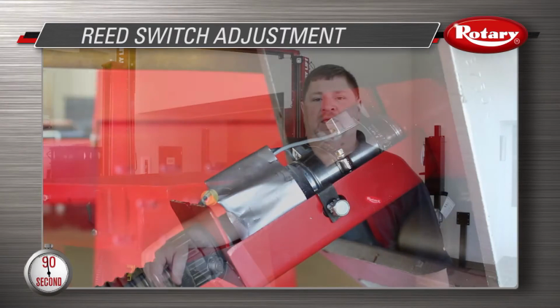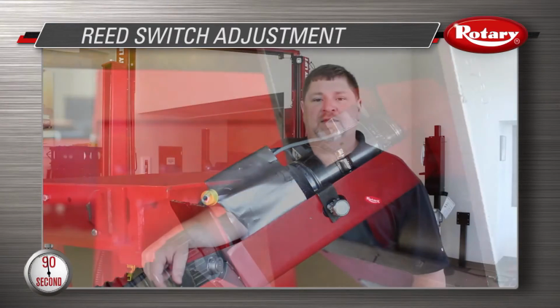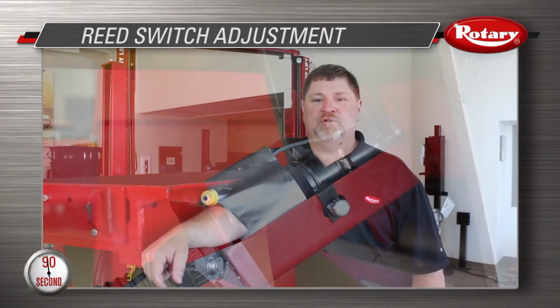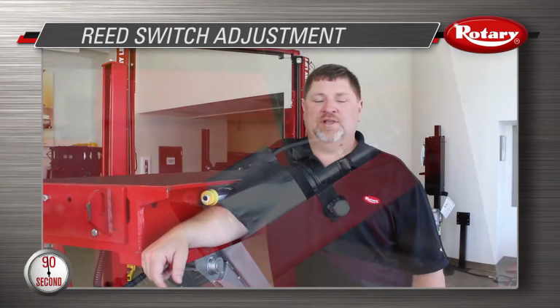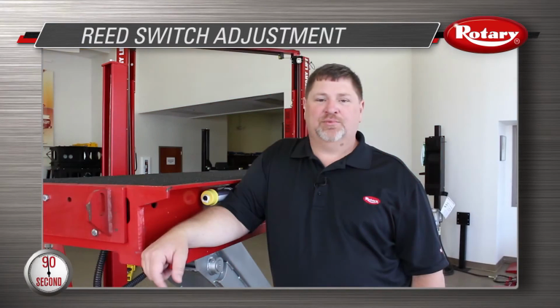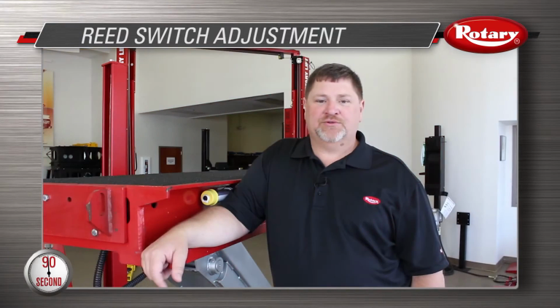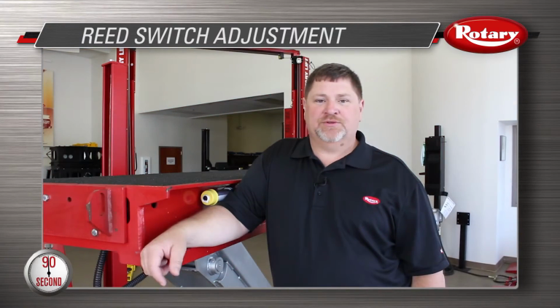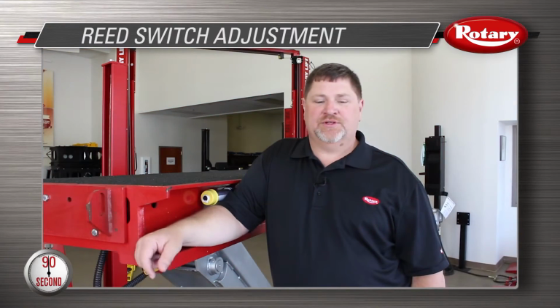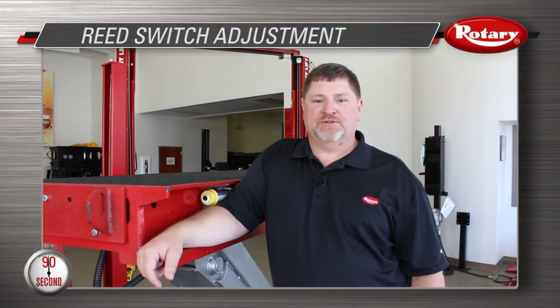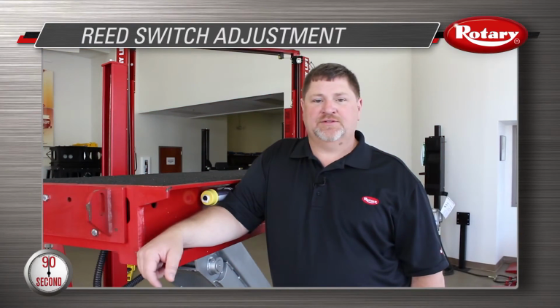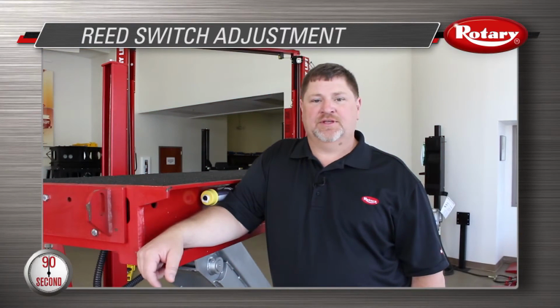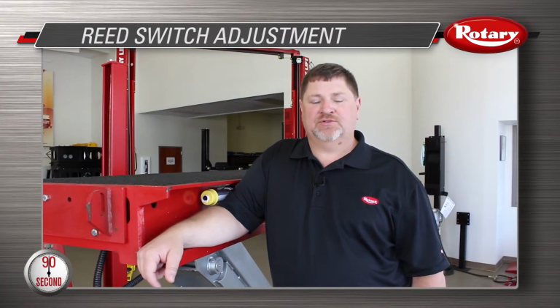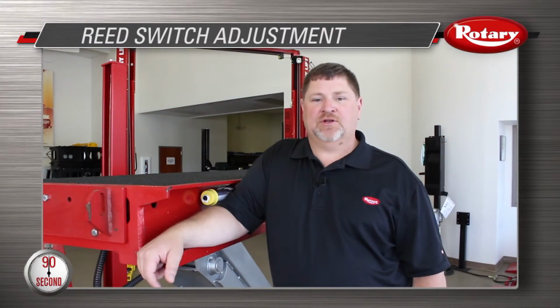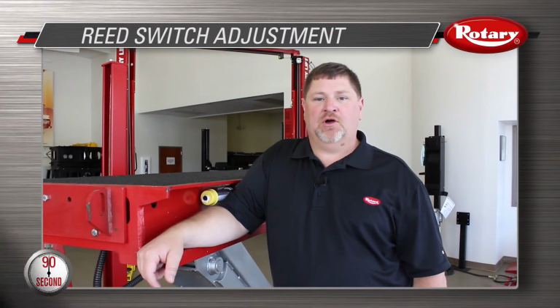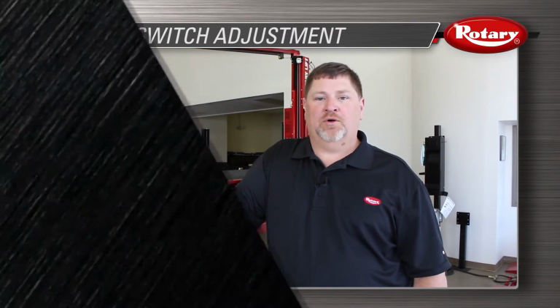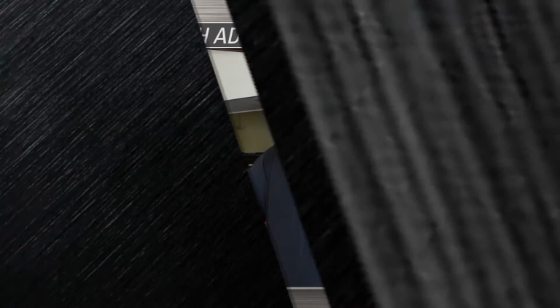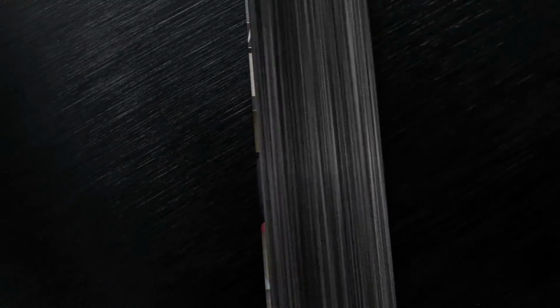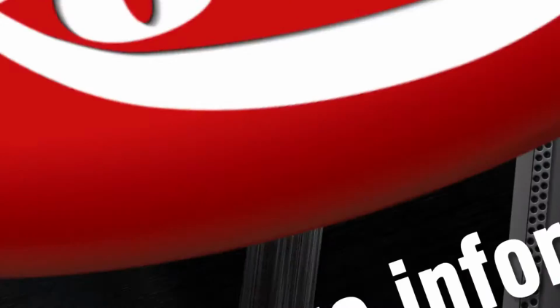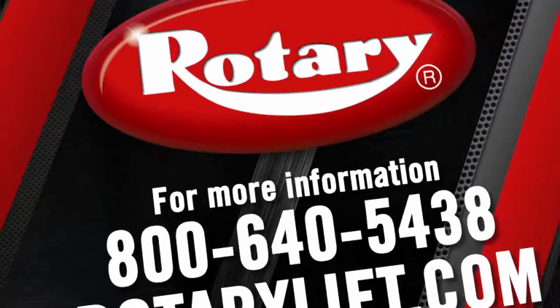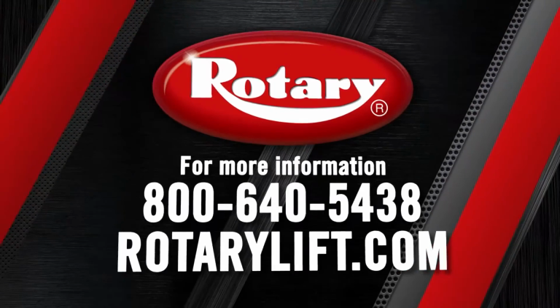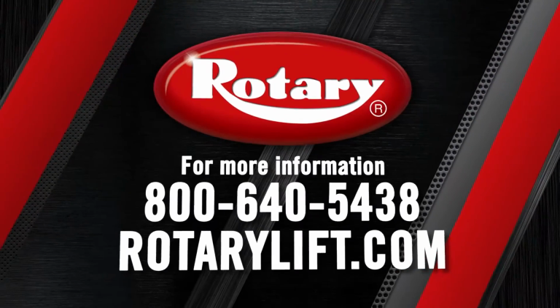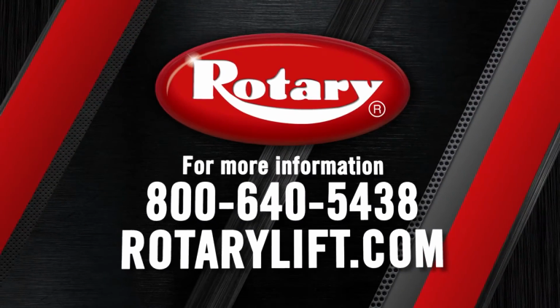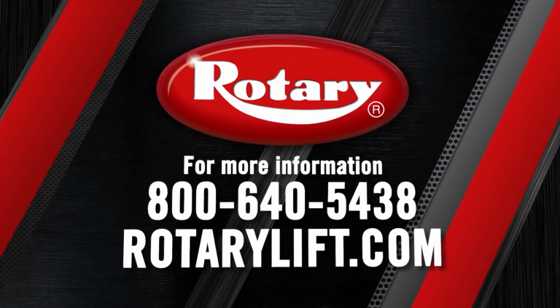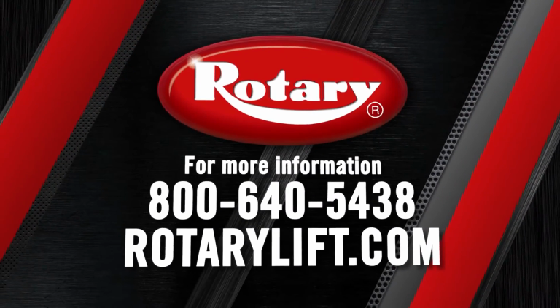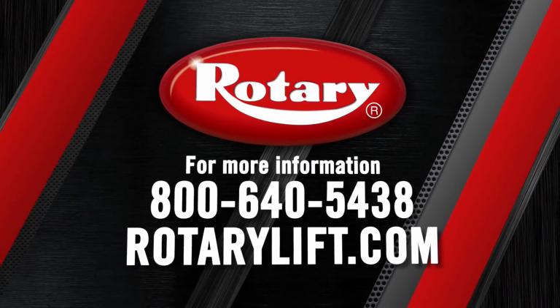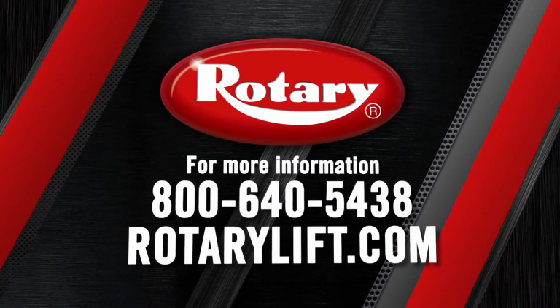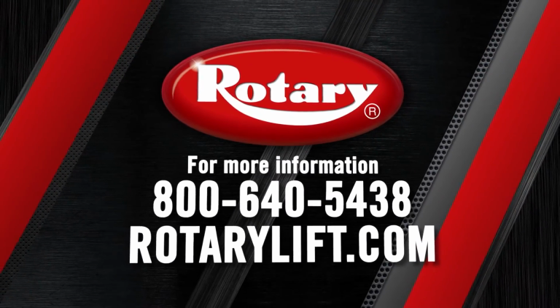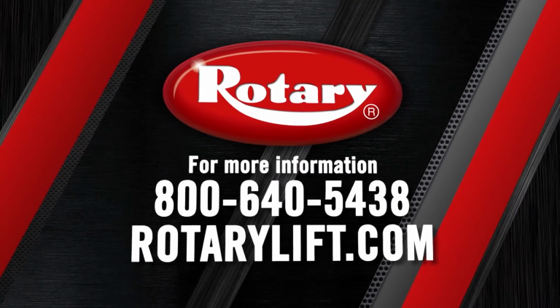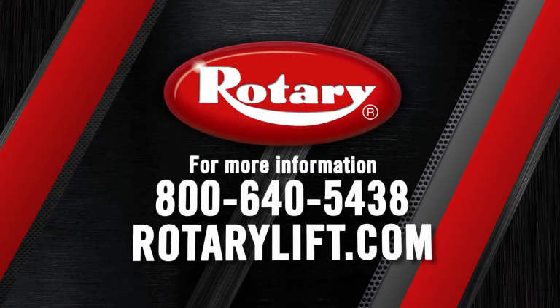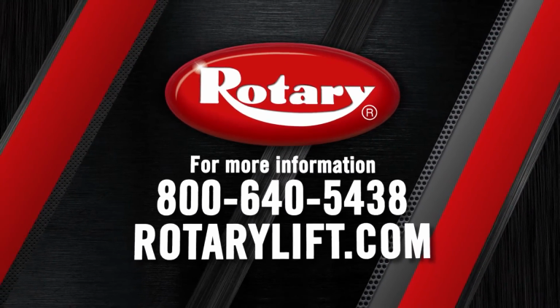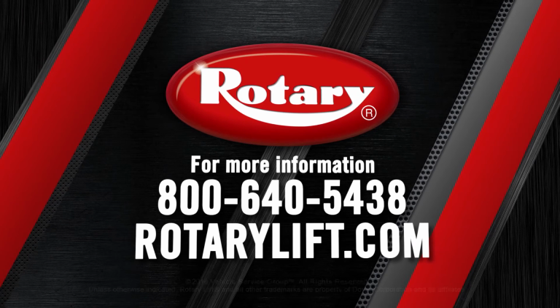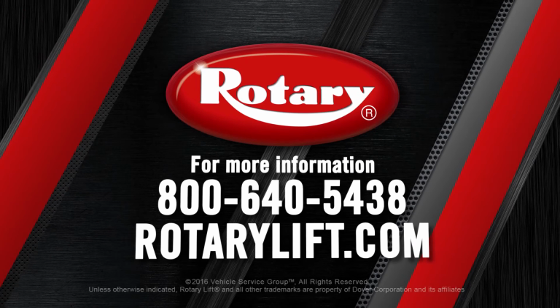And if you need personal assistance, give us a call at 1-800-640-5438.